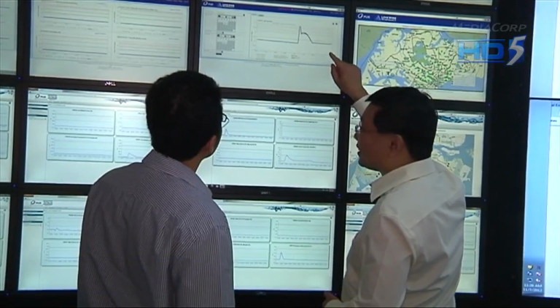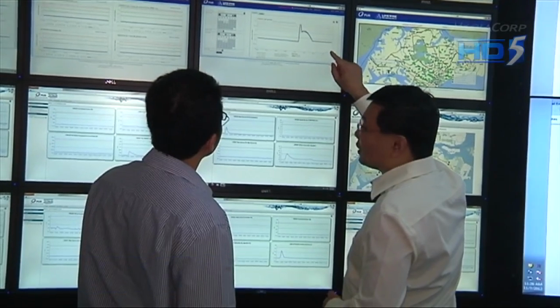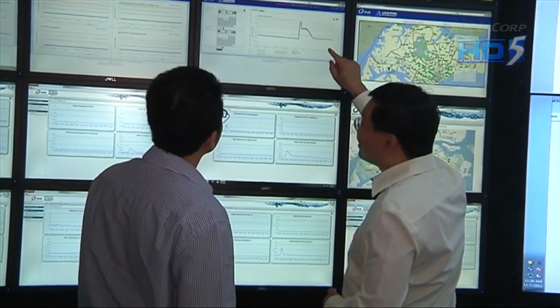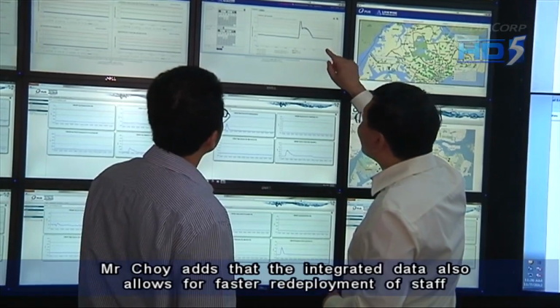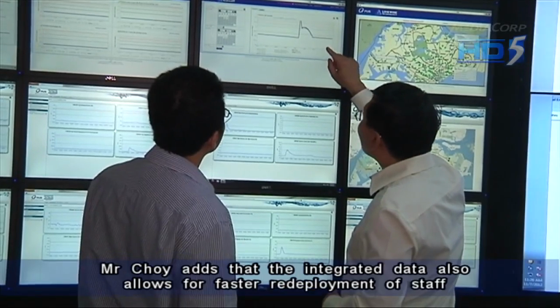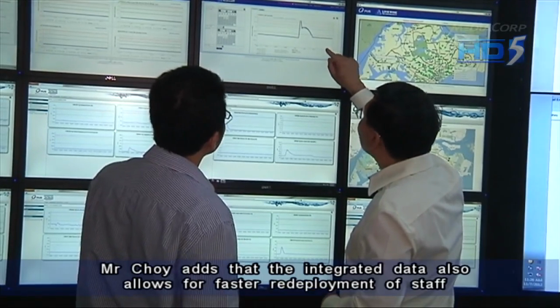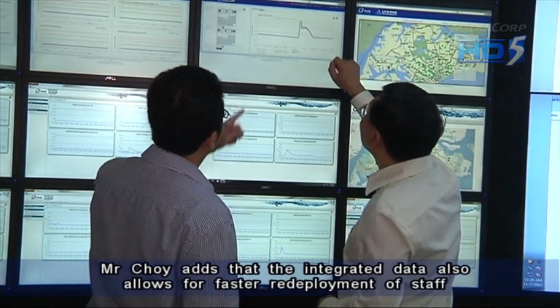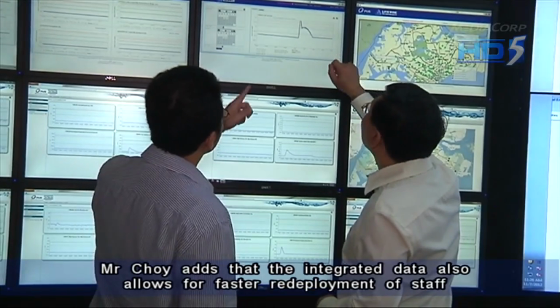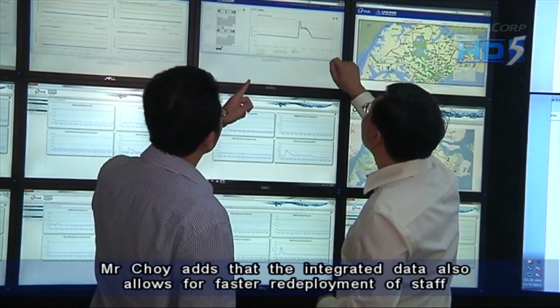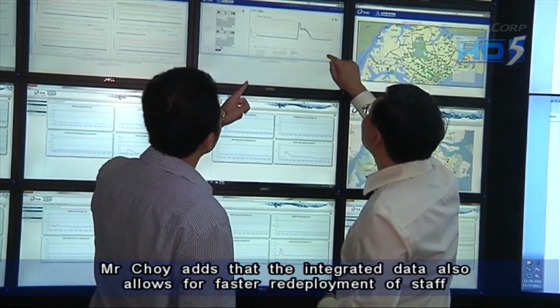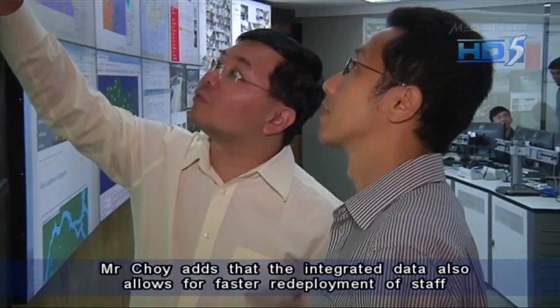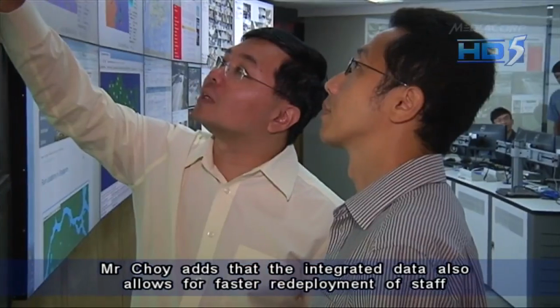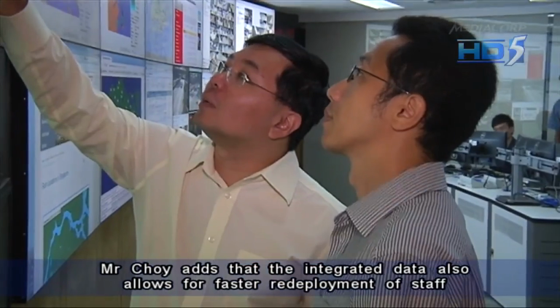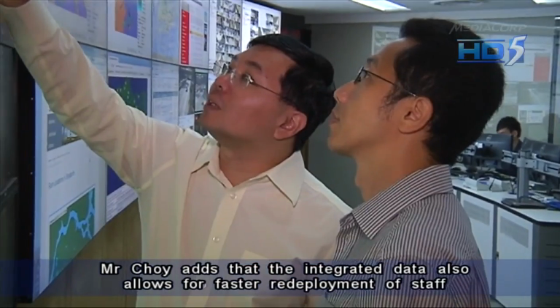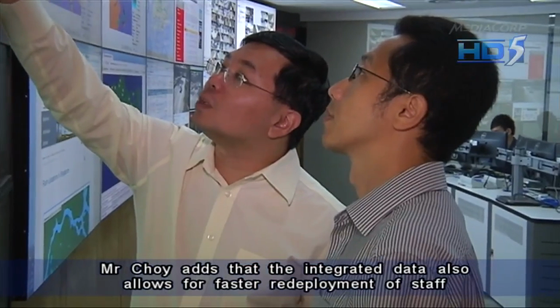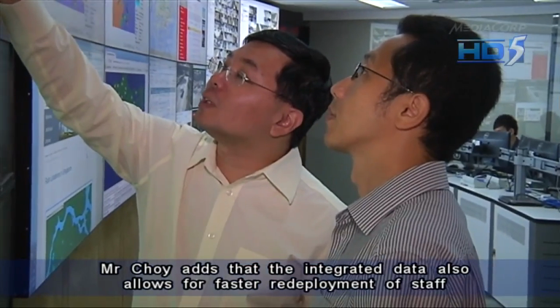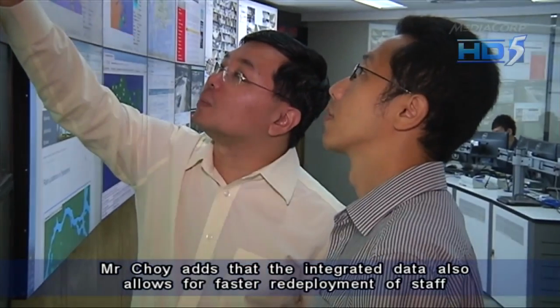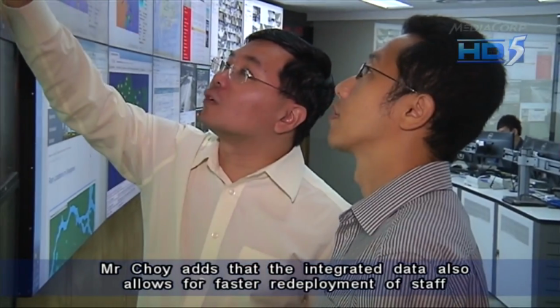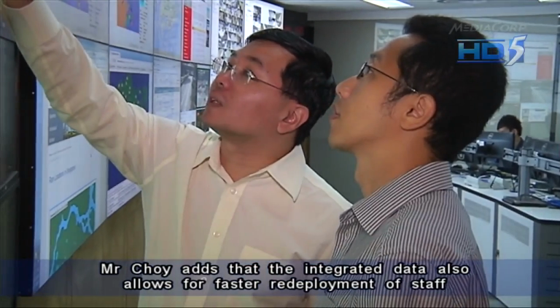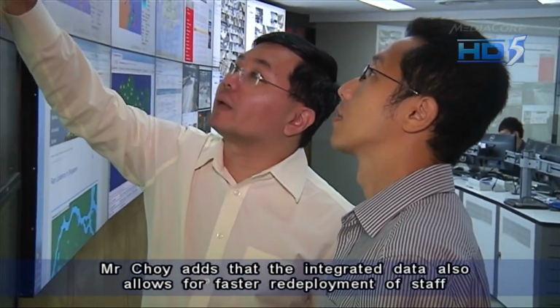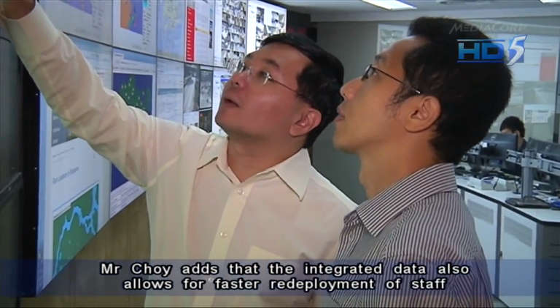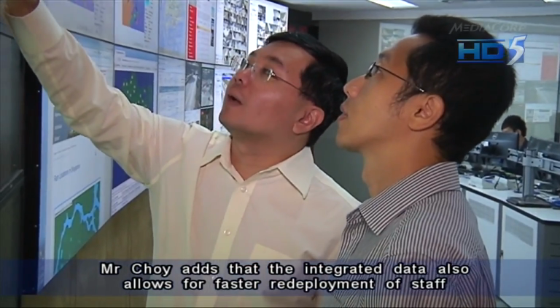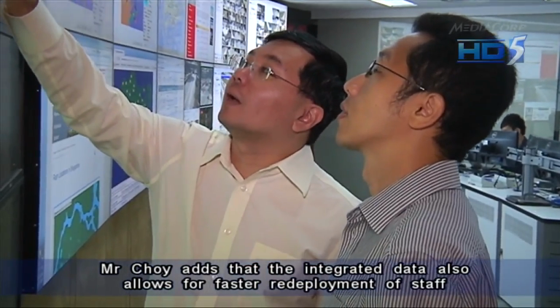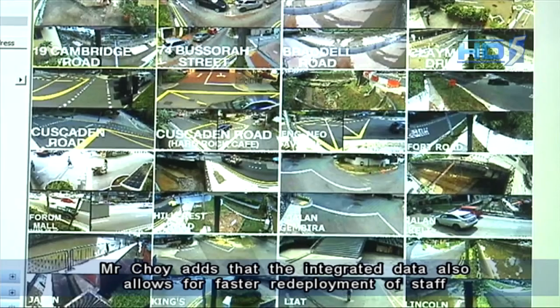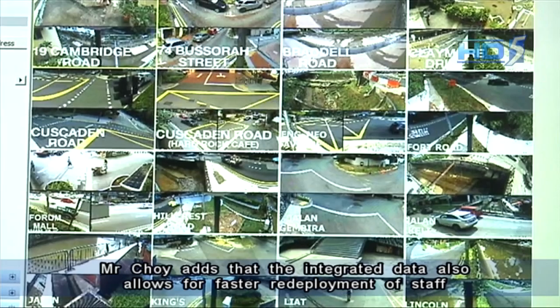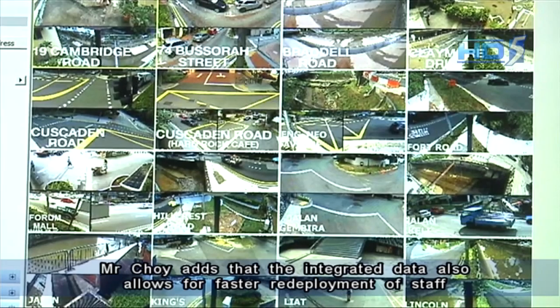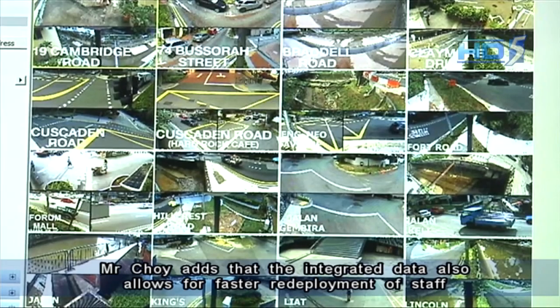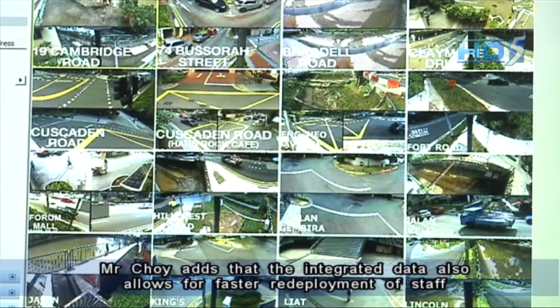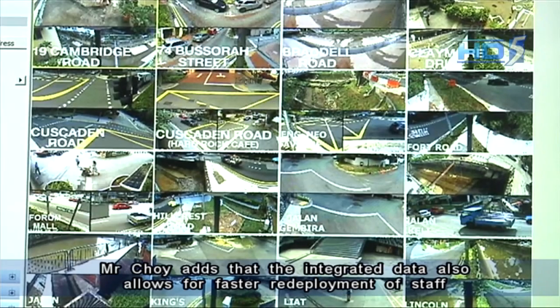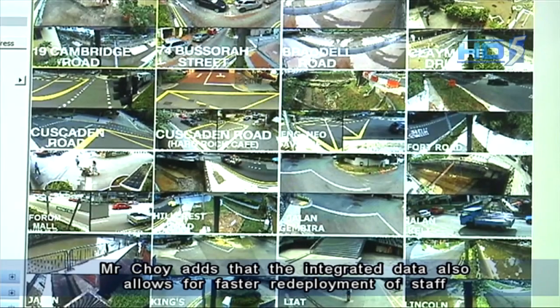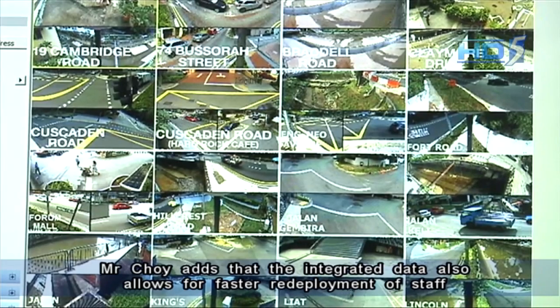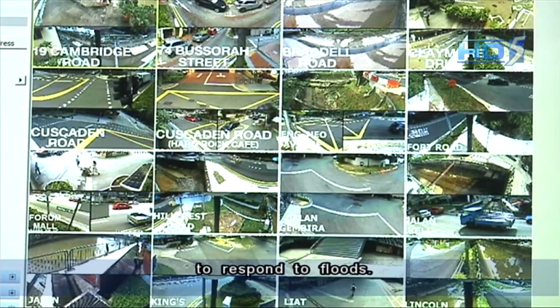Mr. Choi adds that the integrated data also allows for faster redeployment of staff to respond to floods.